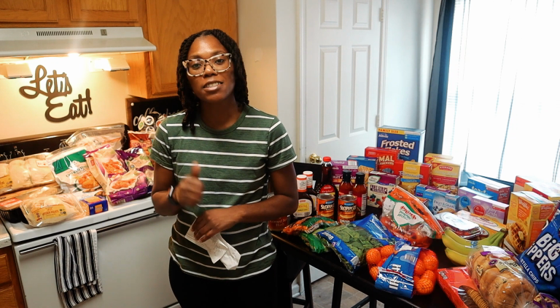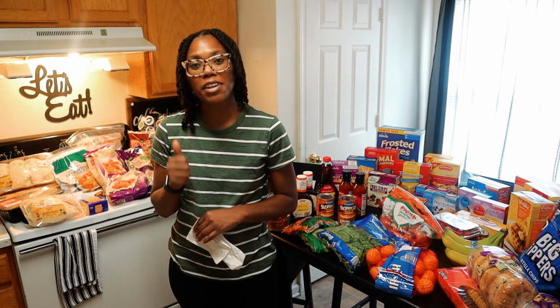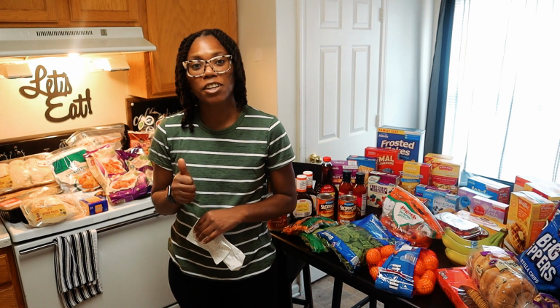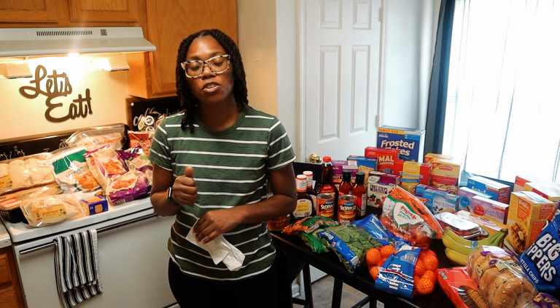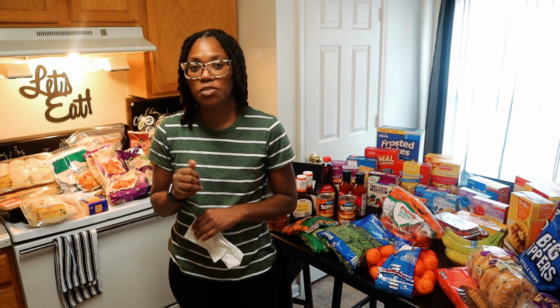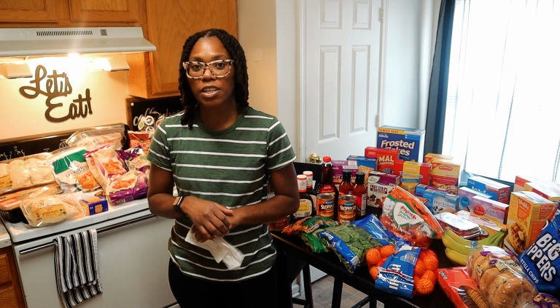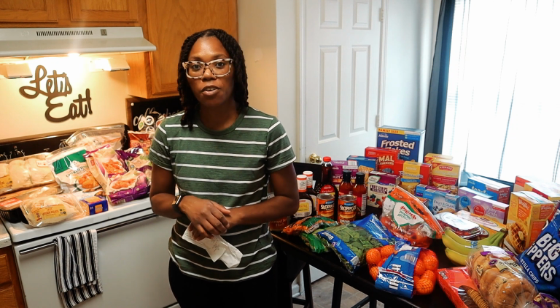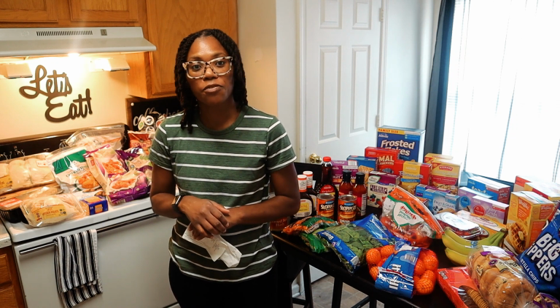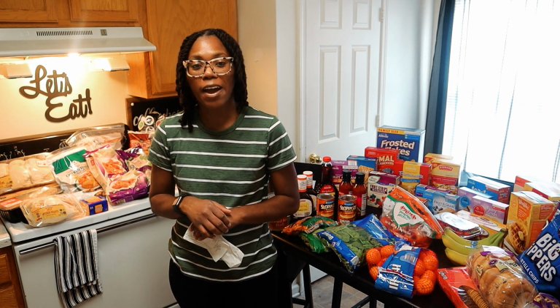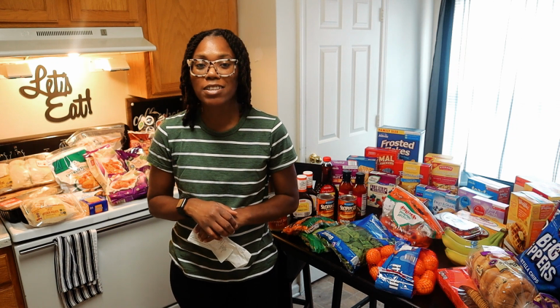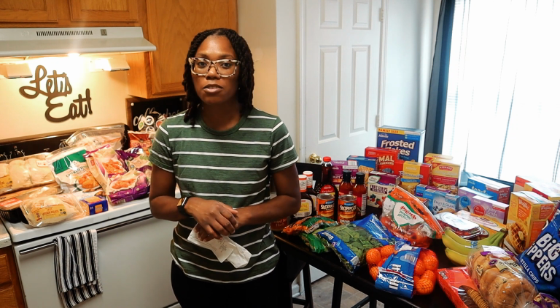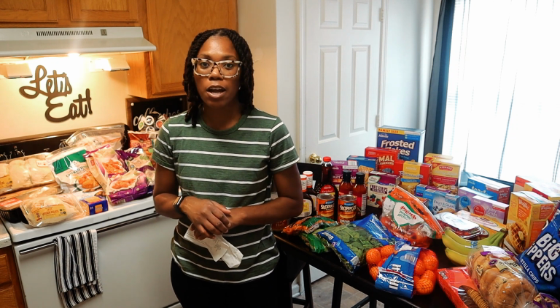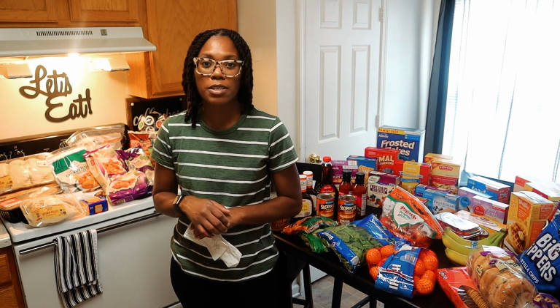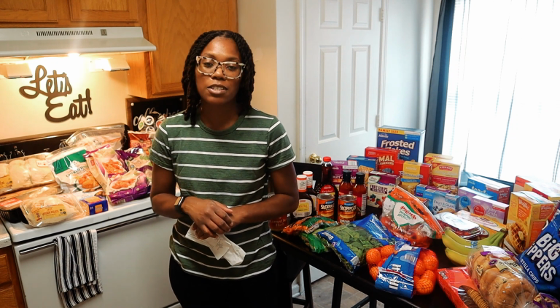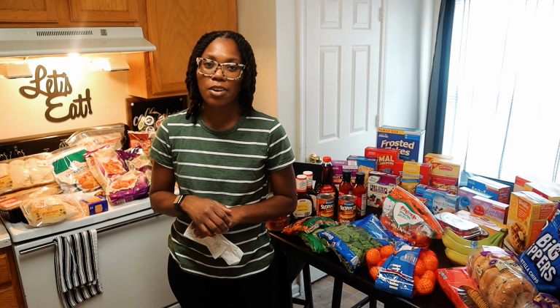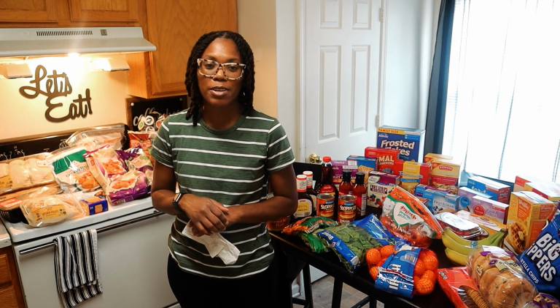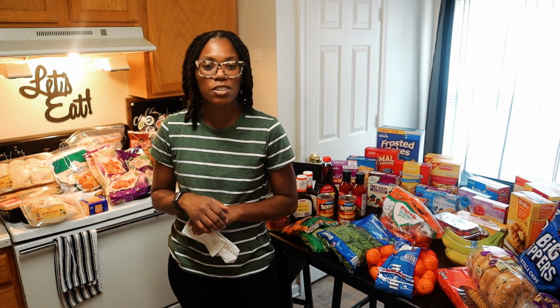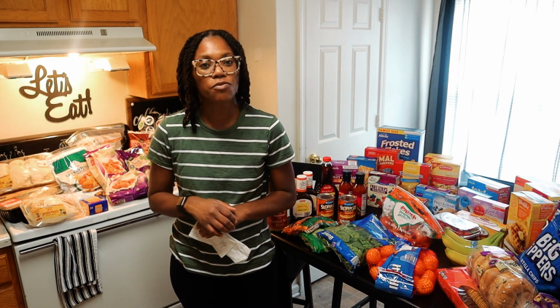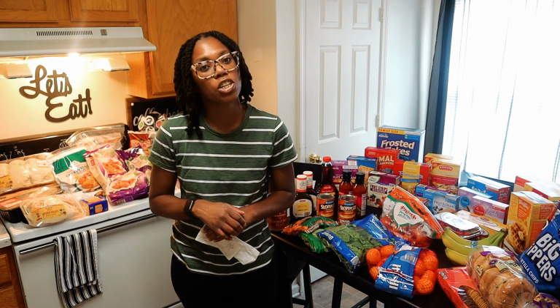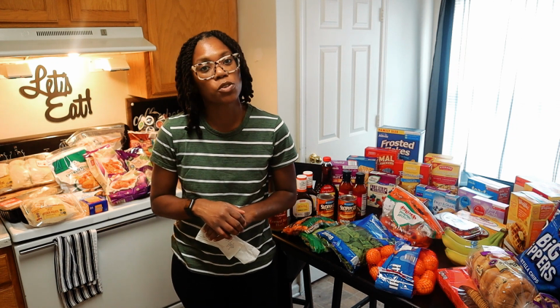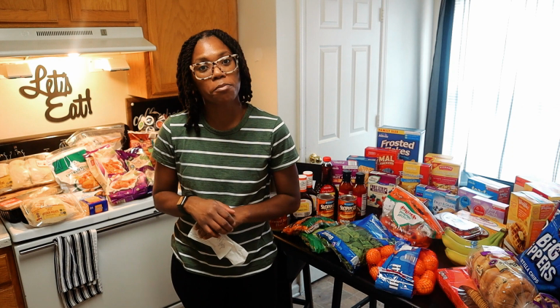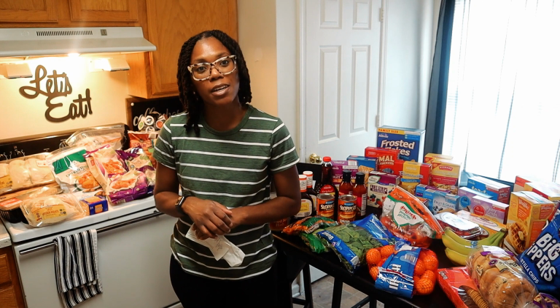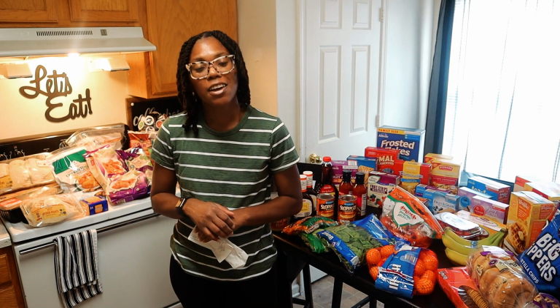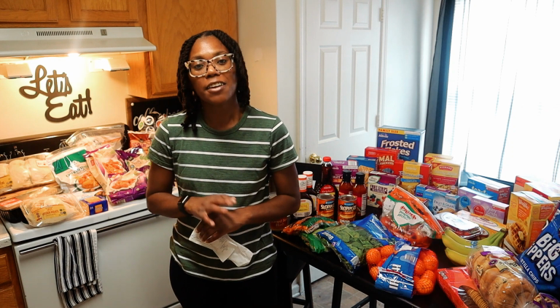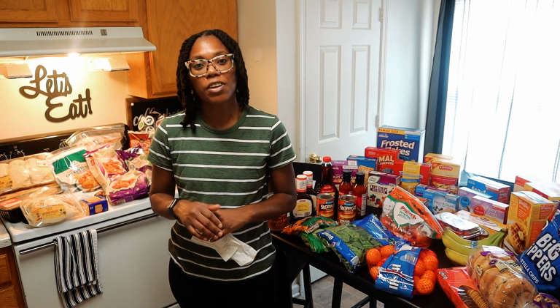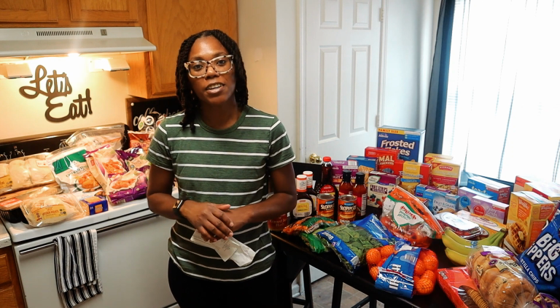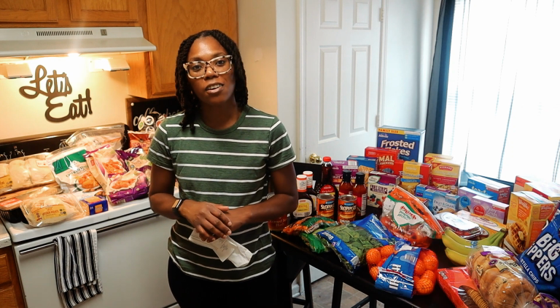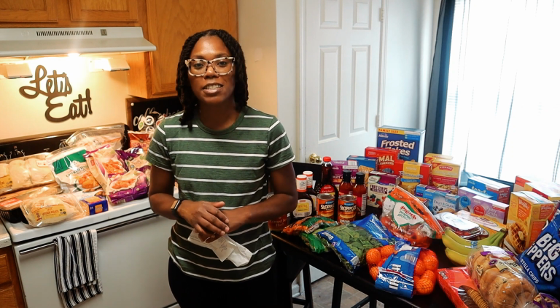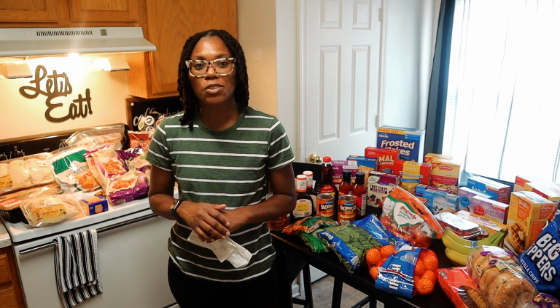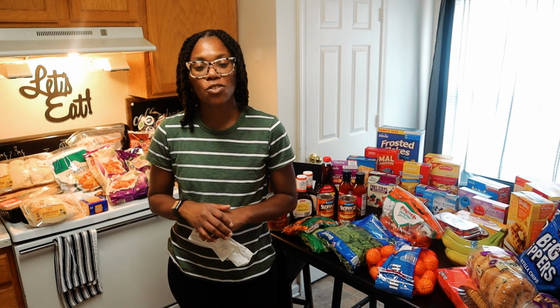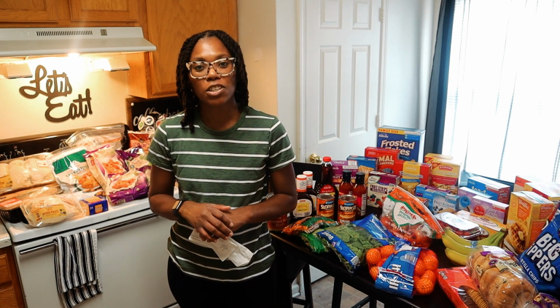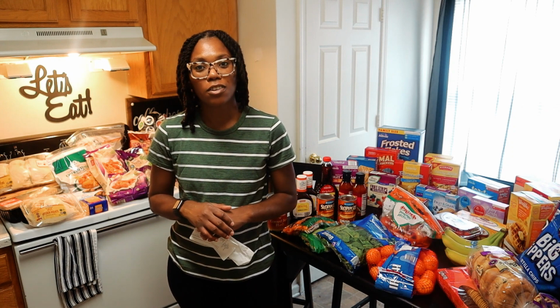Please leave a like if you enjoyed the video, and if you have not subscribed, consider subscribing so you can see future uploads from me. Let's get on to this grocery haul.